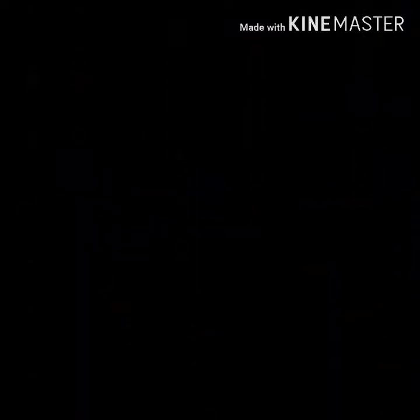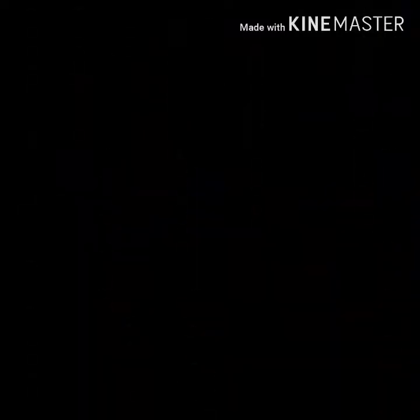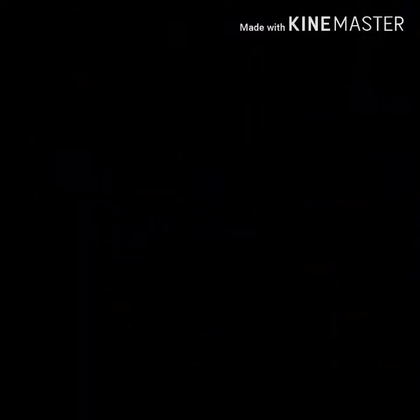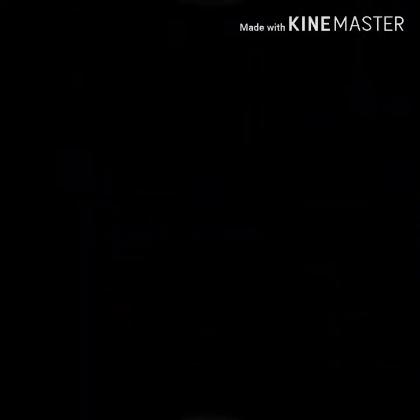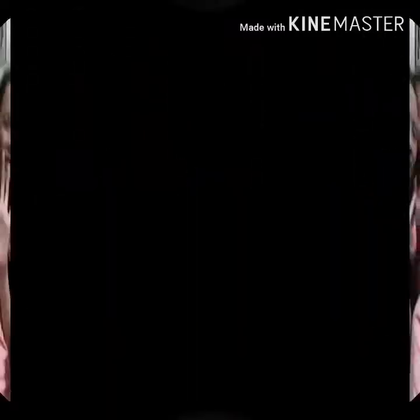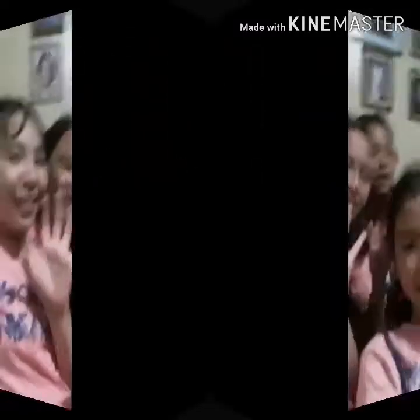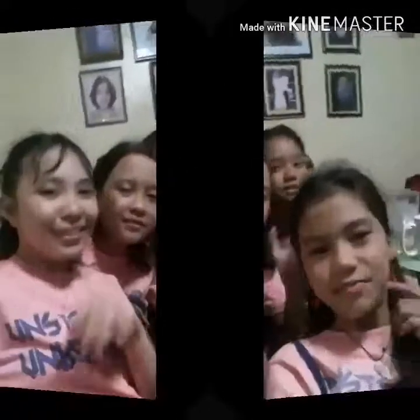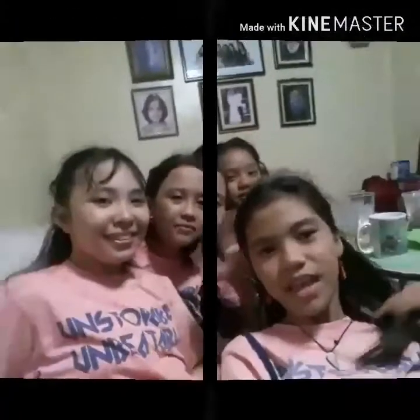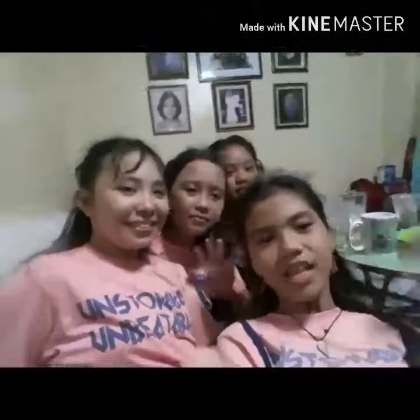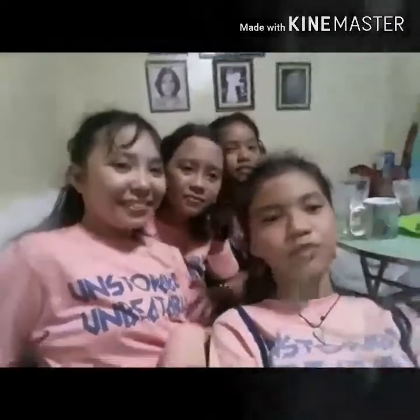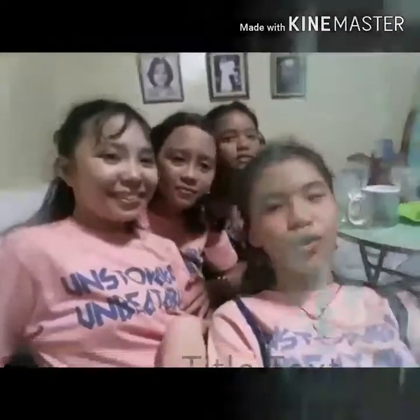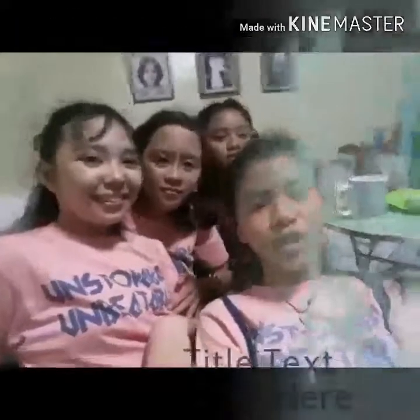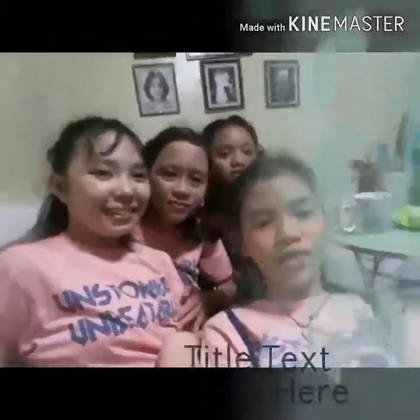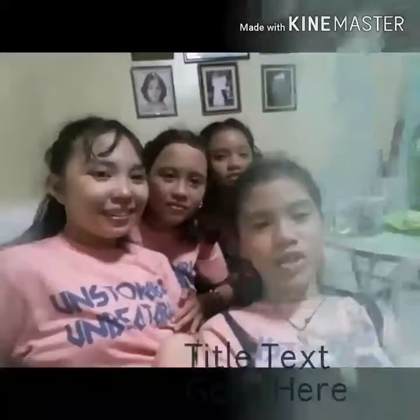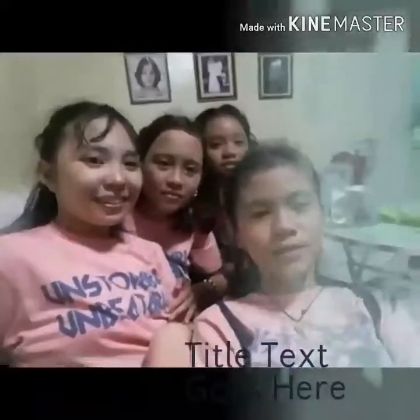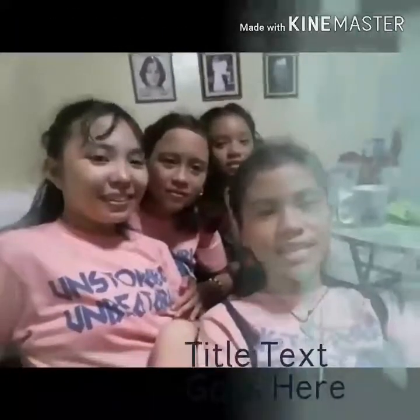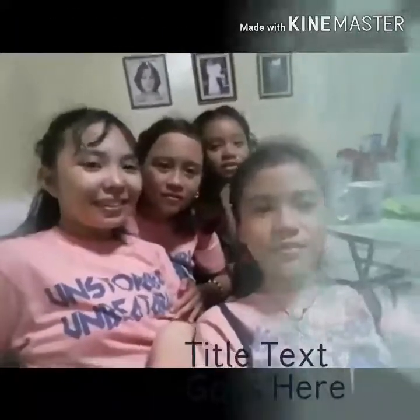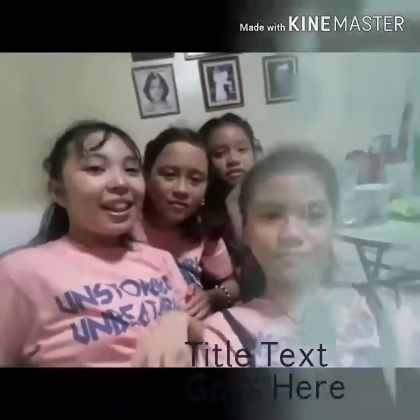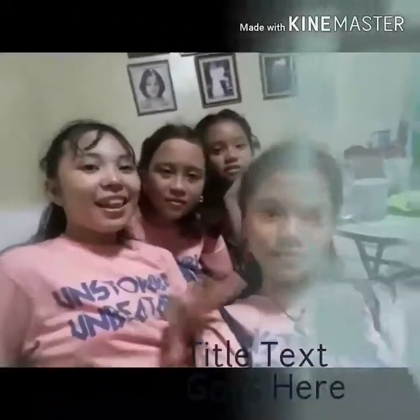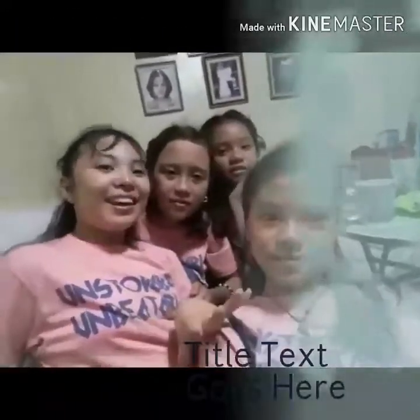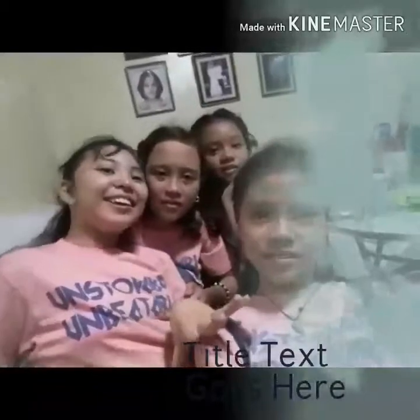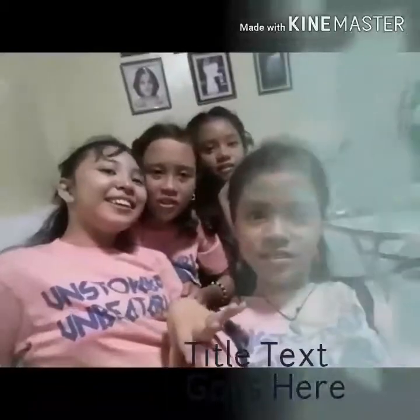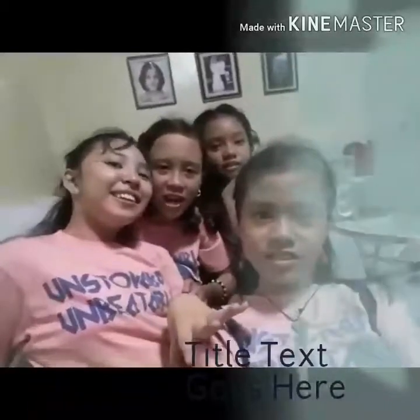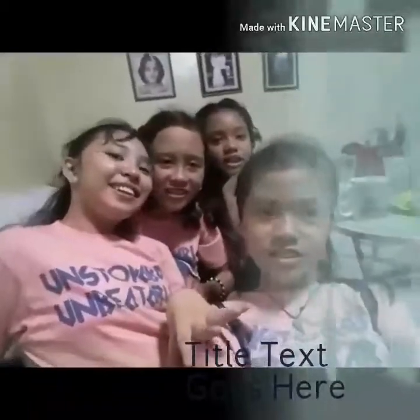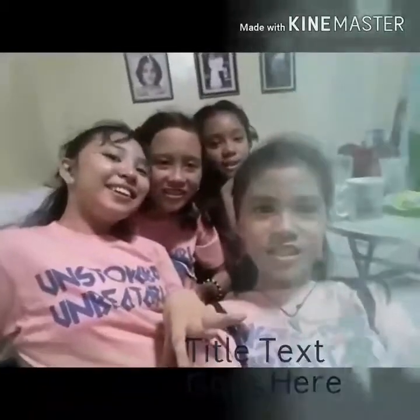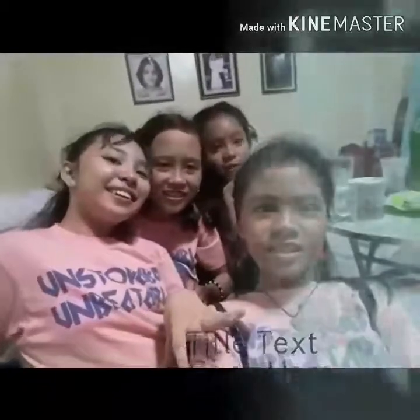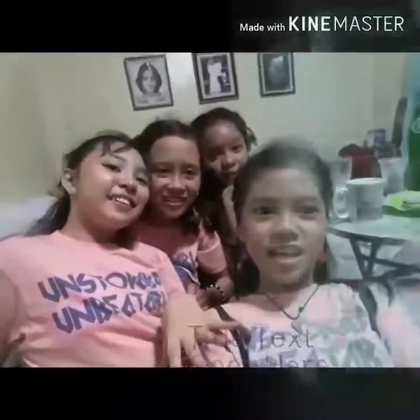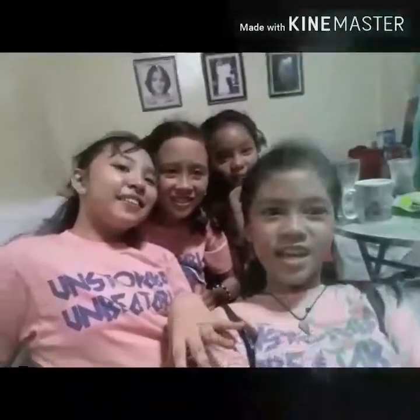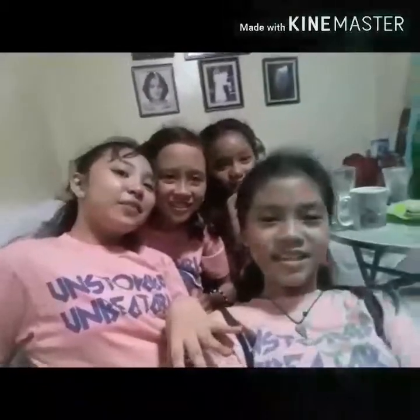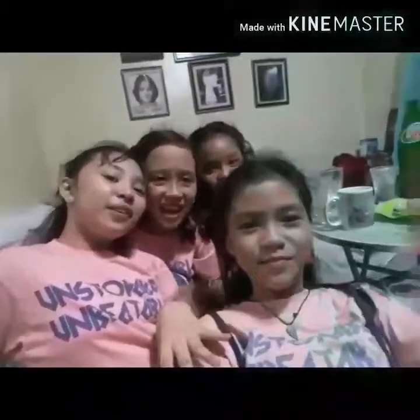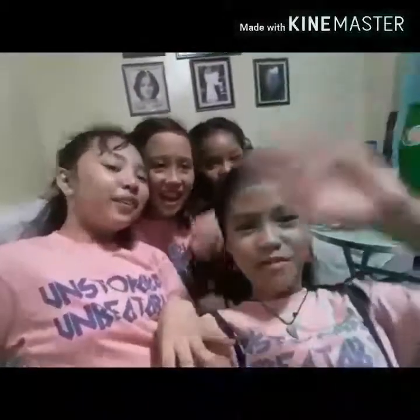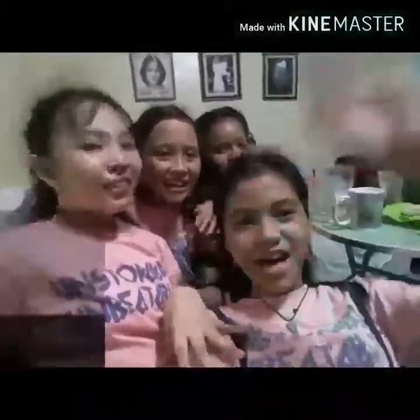Alright guys! Thanks for watching our video. Please like, share, and subscribe! Bye bye!